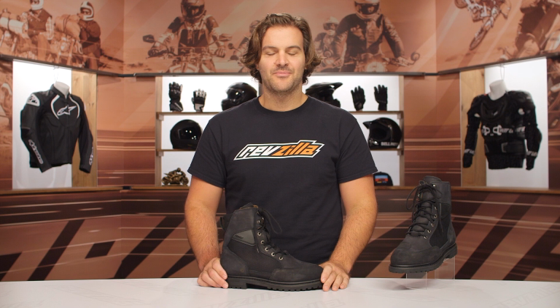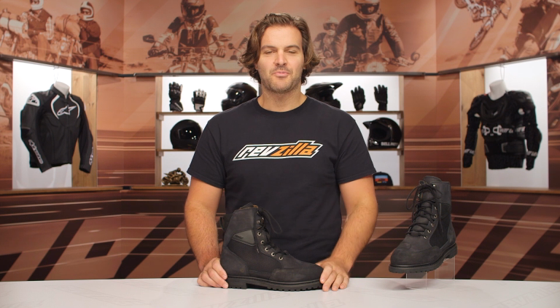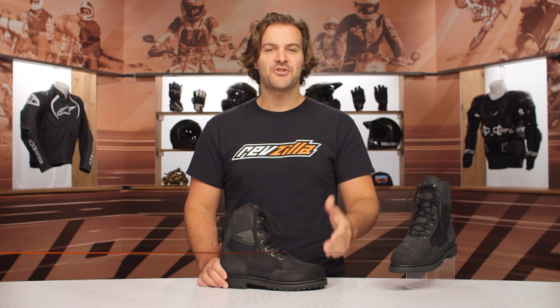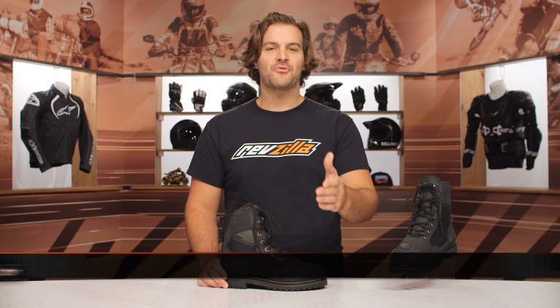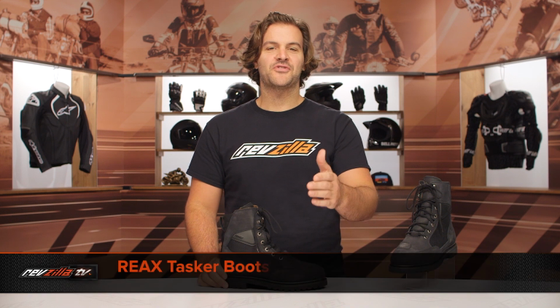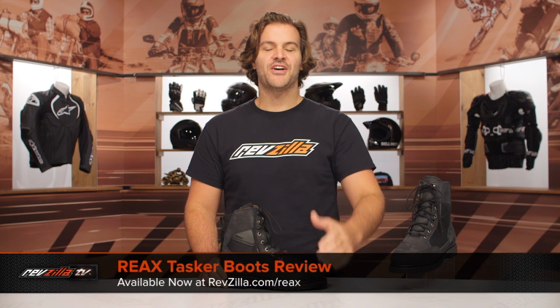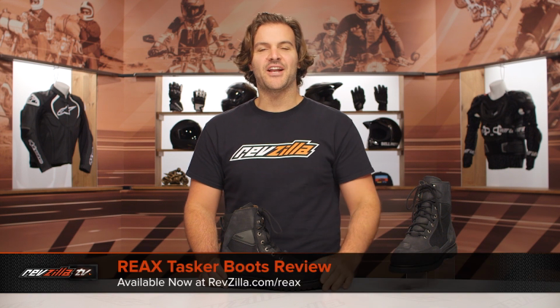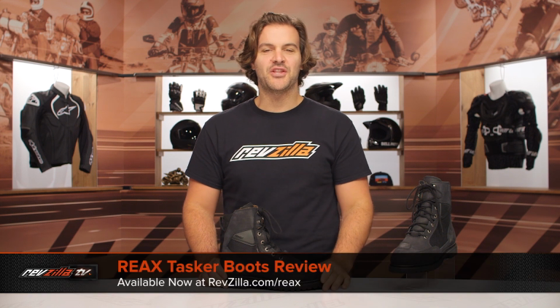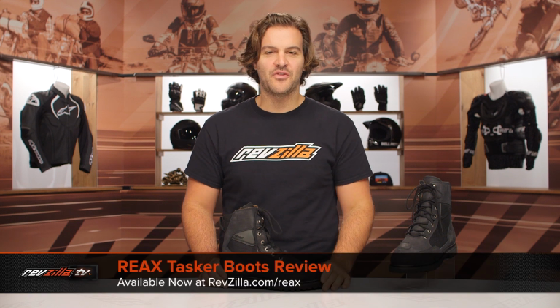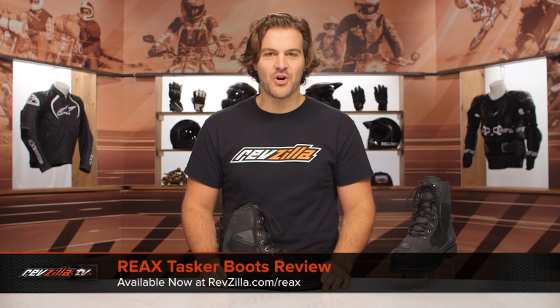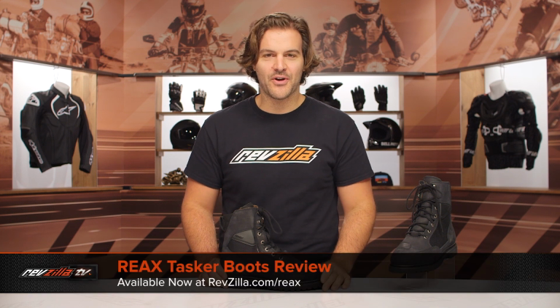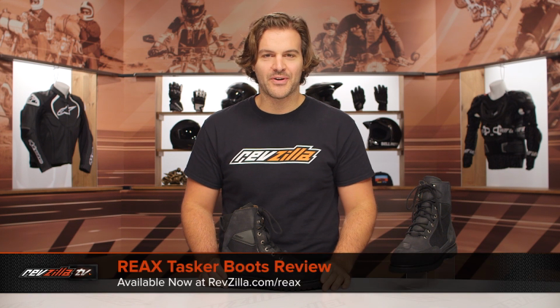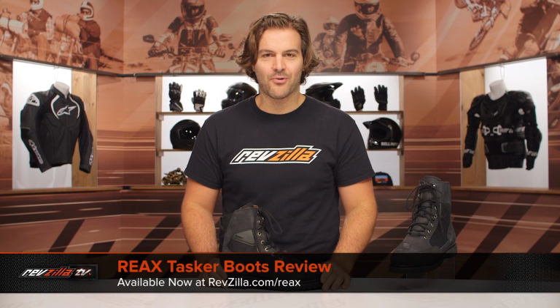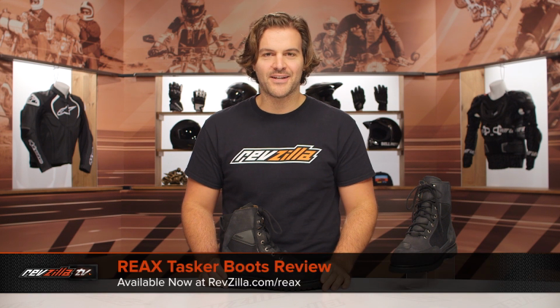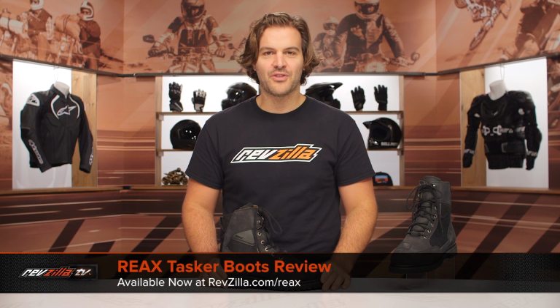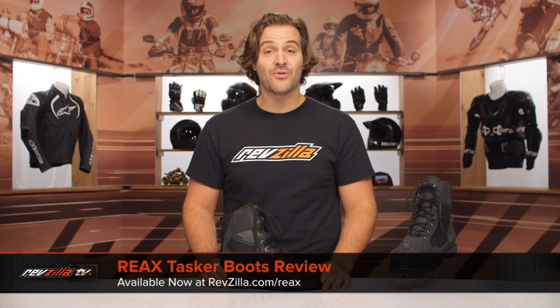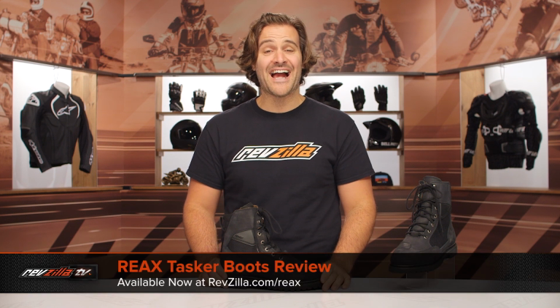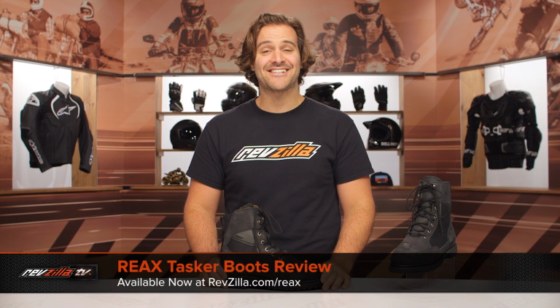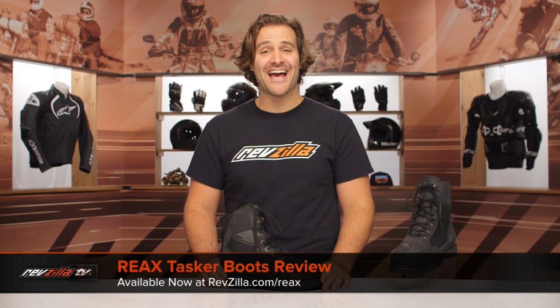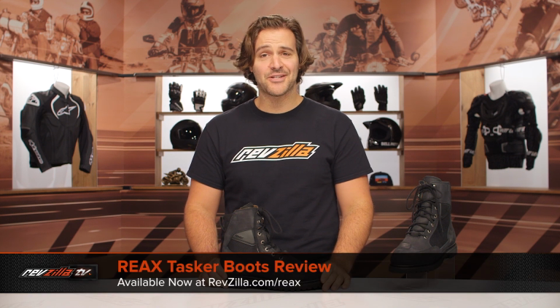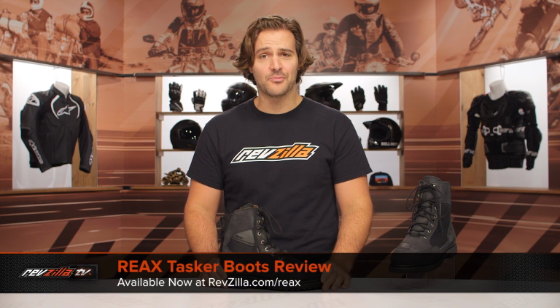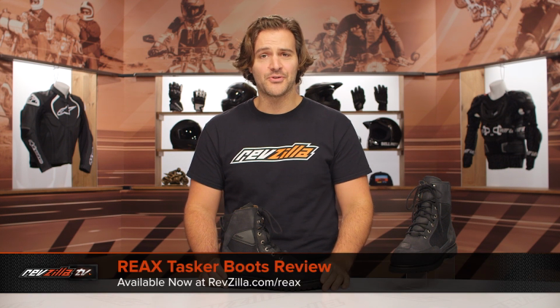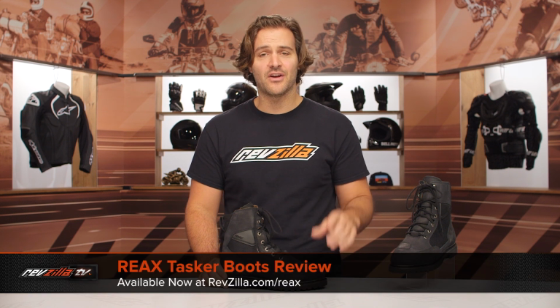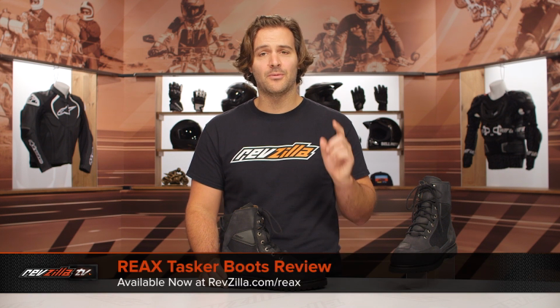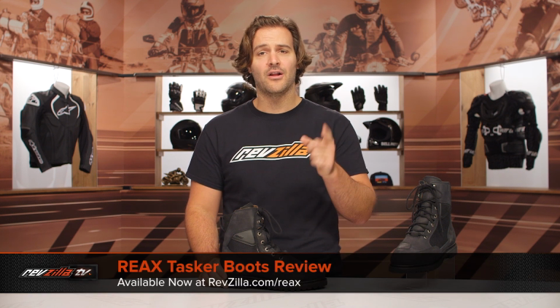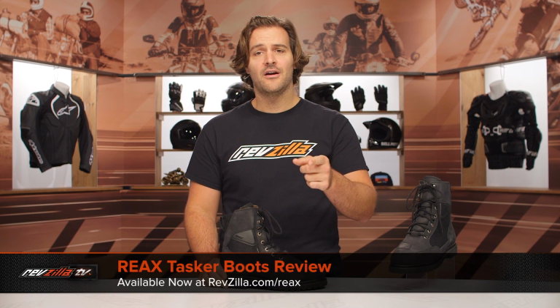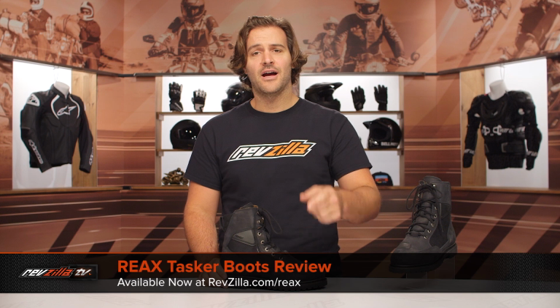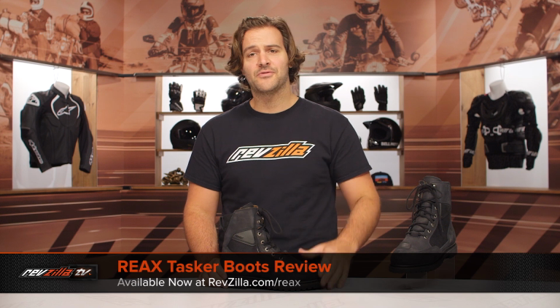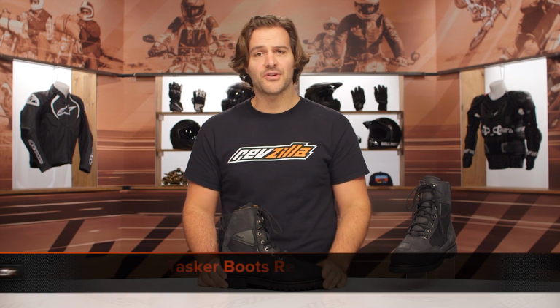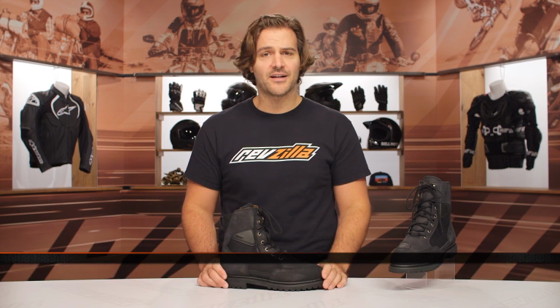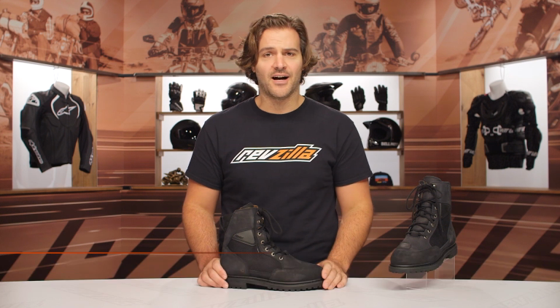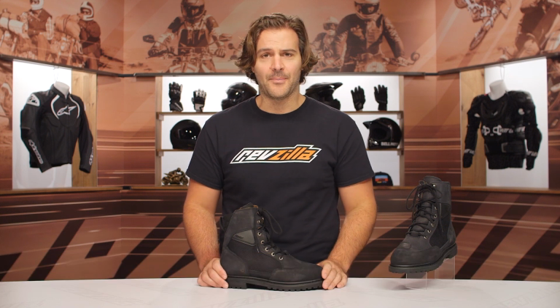Spurgeon here with RevZilla. In this video, we are going to break down the REAX Tasker Boots, available at RevZilla.com.